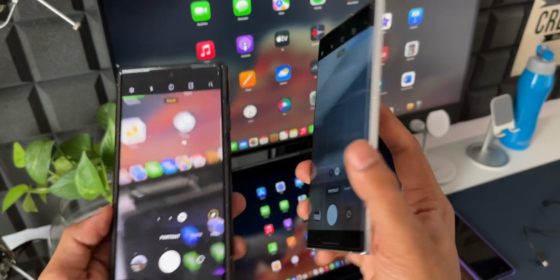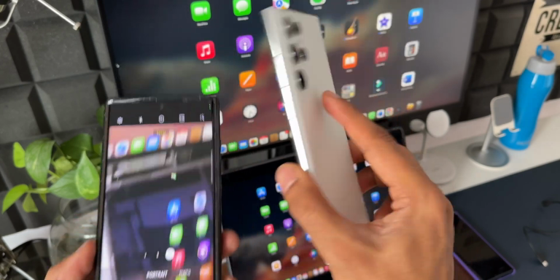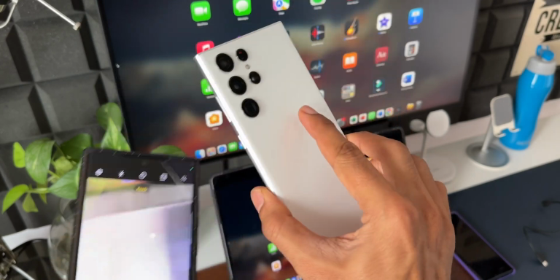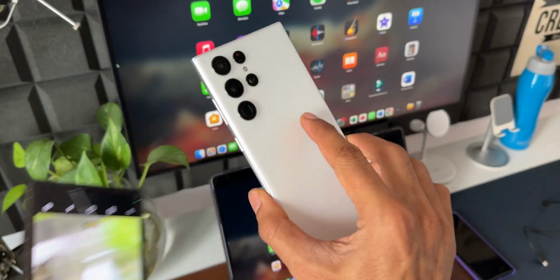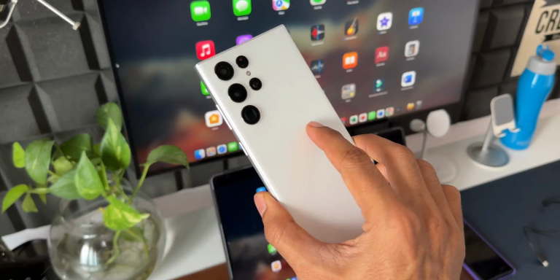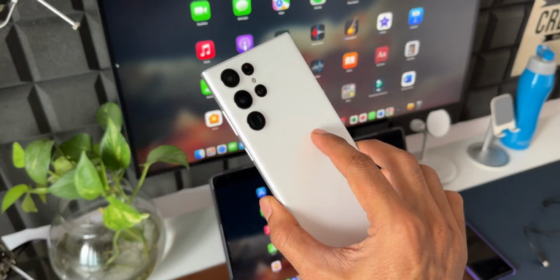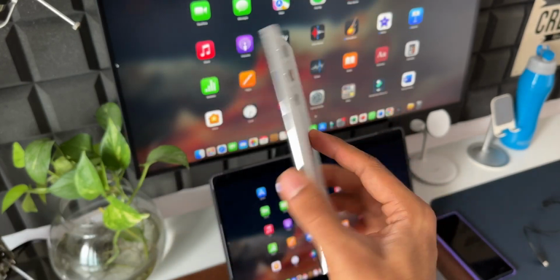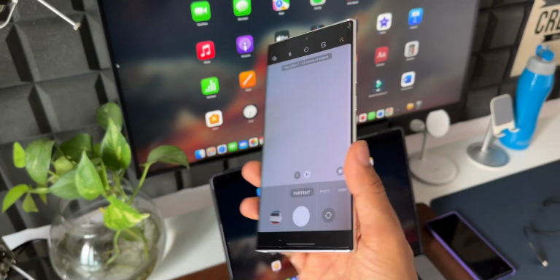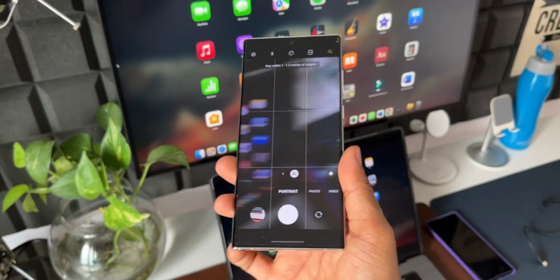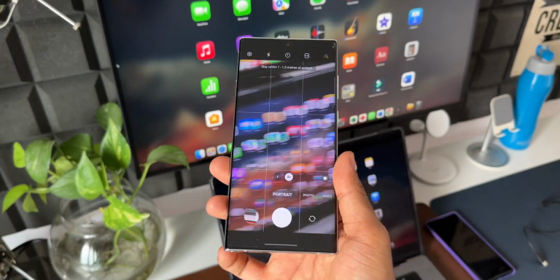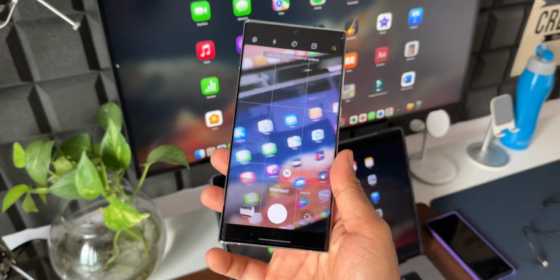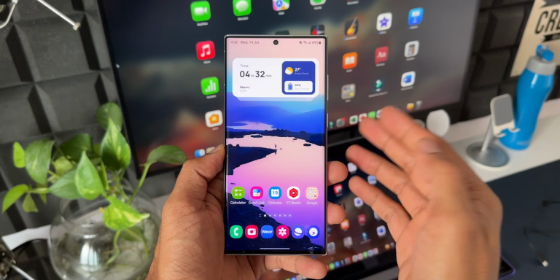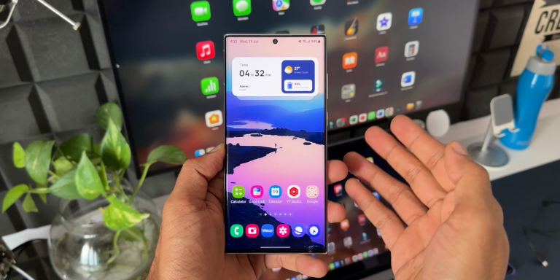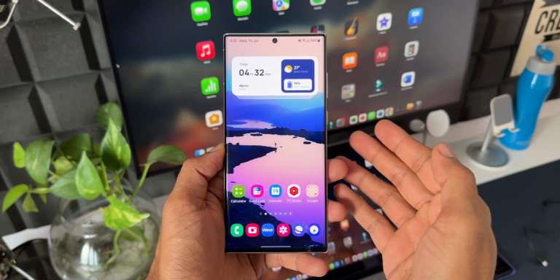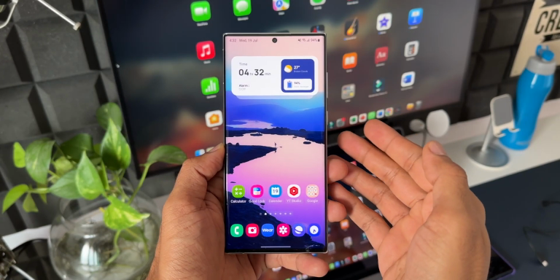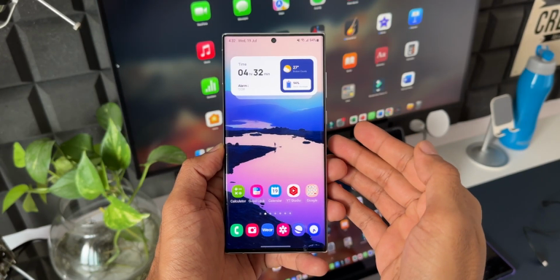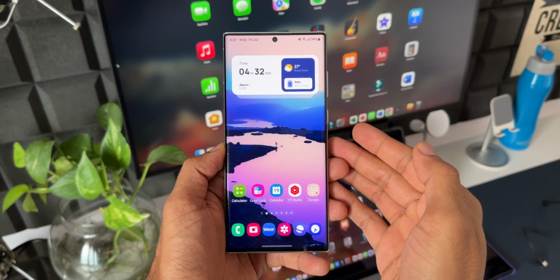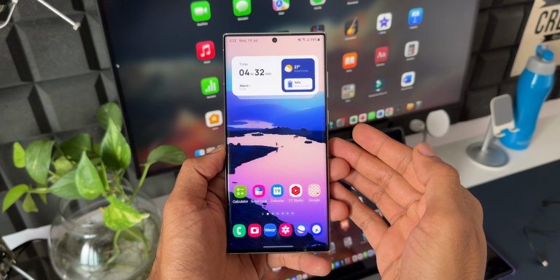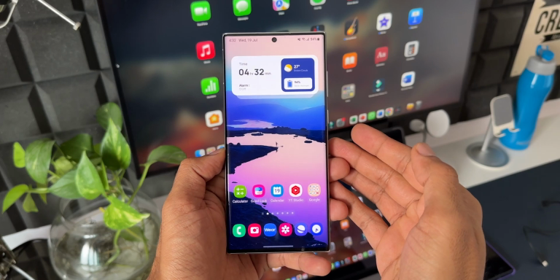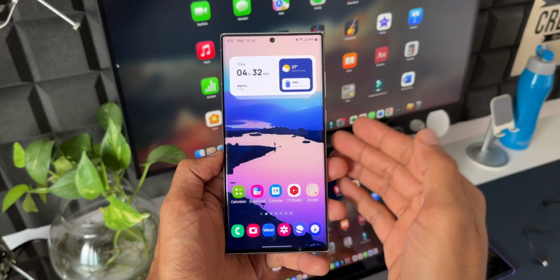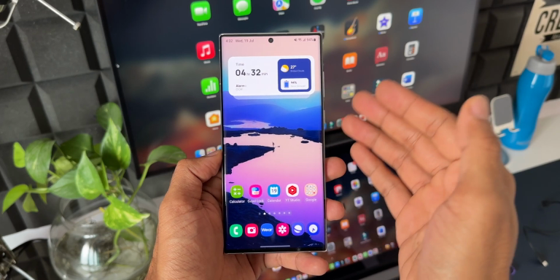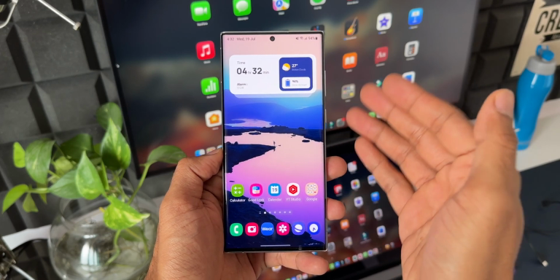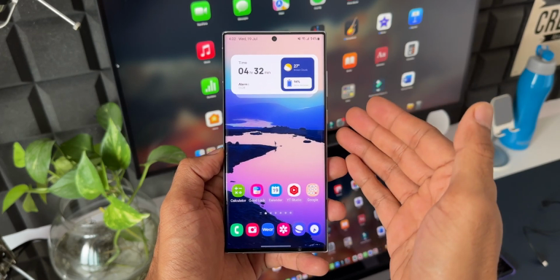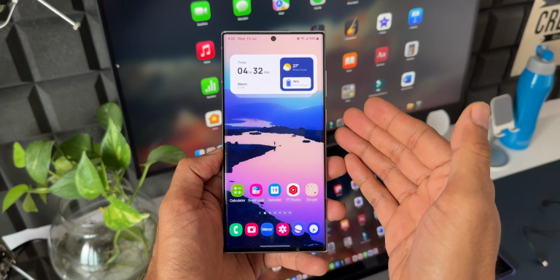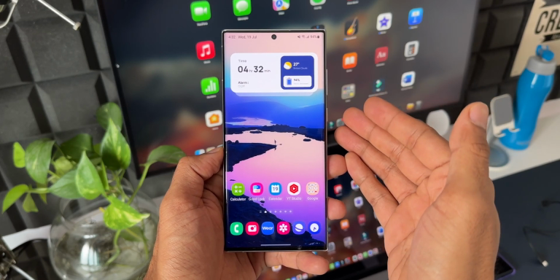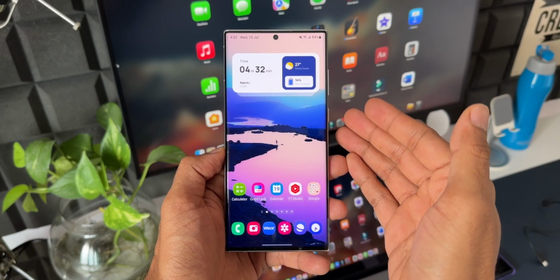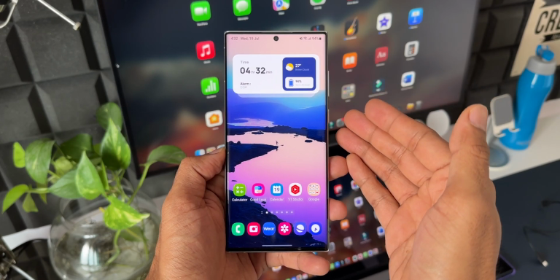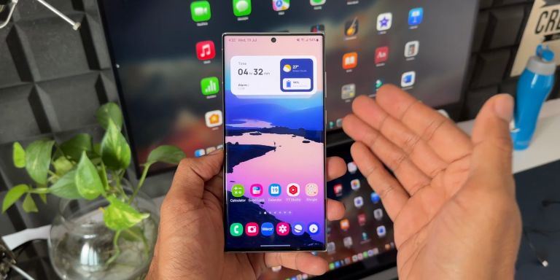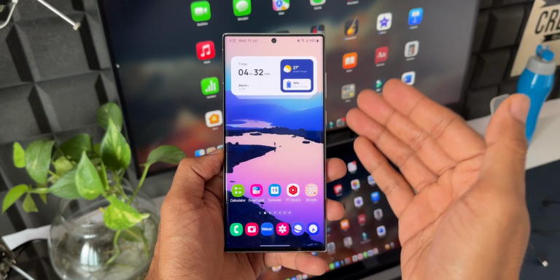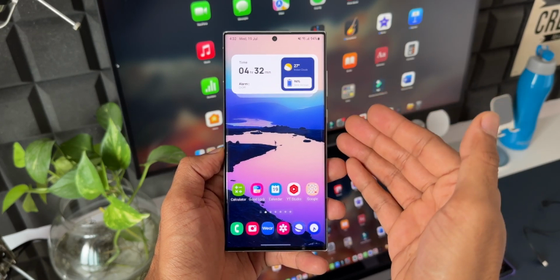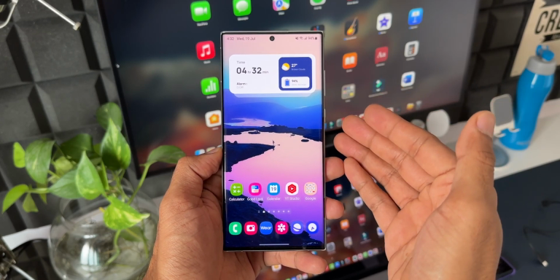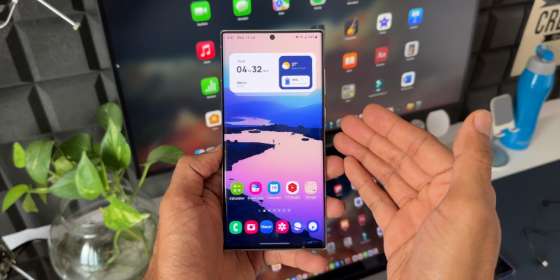It seems like the 2x portrait zoom is exclusively available for the S23 series — that's a bummer. I feel Samsung should provide this 2x portrait zoom option on the Galaxy S22 Ultra as well. That's all about the update.